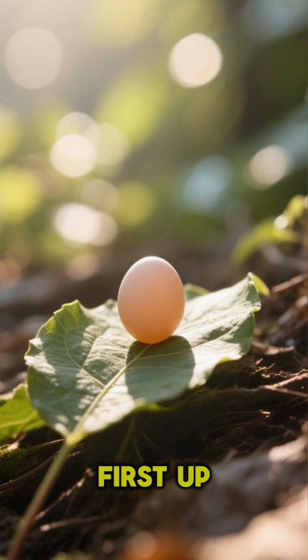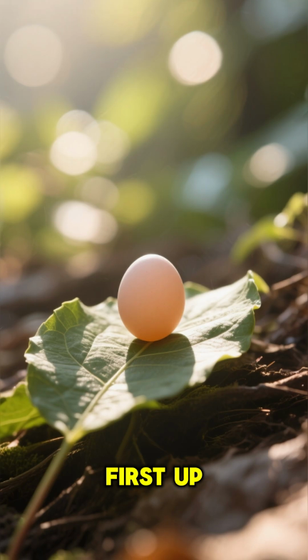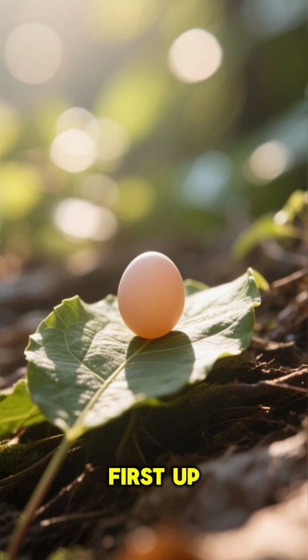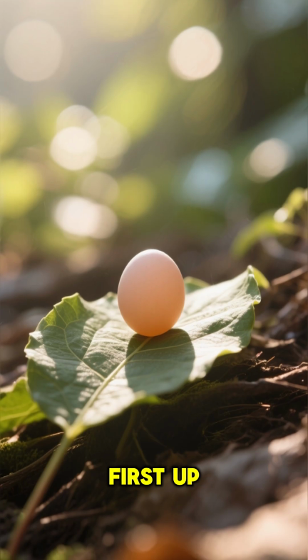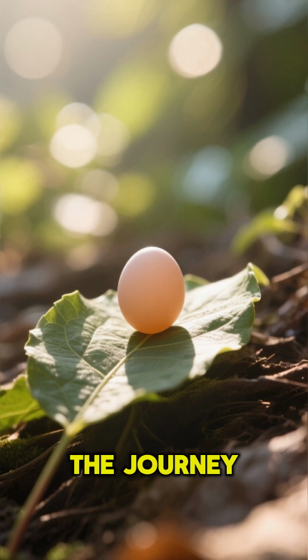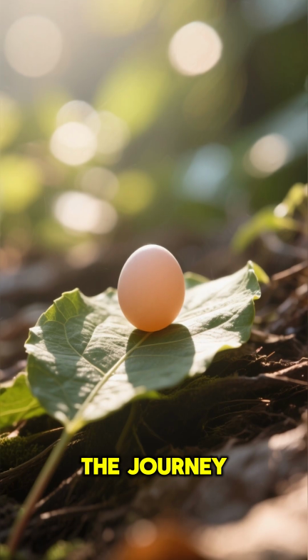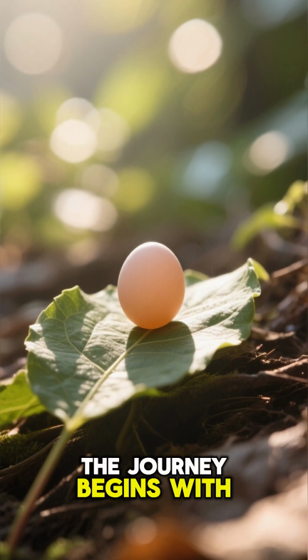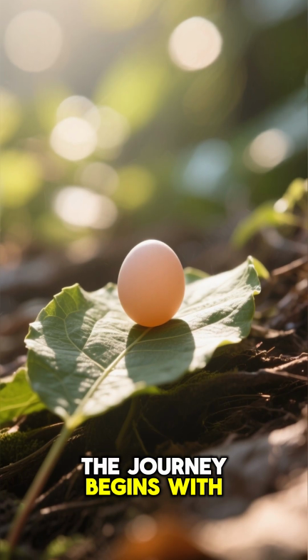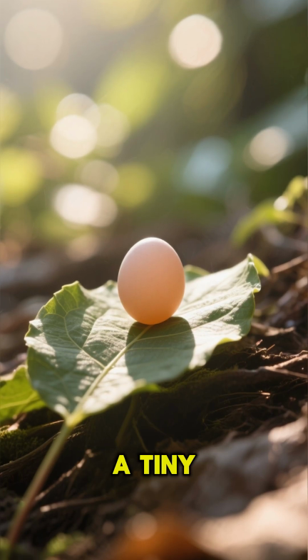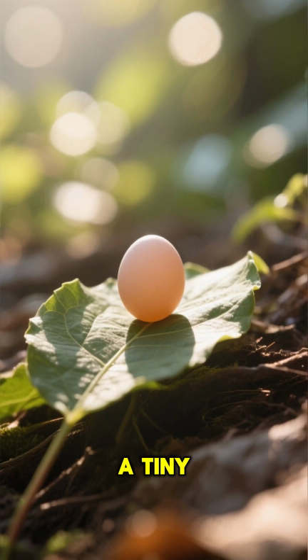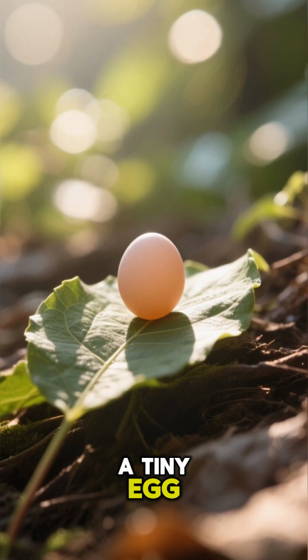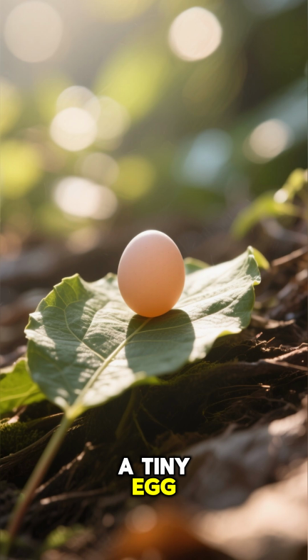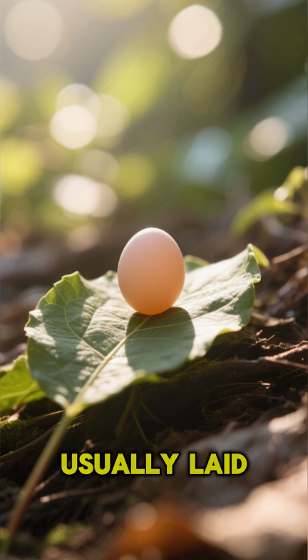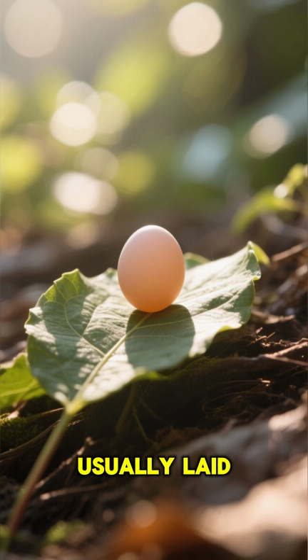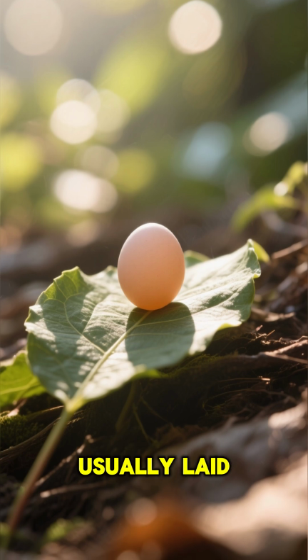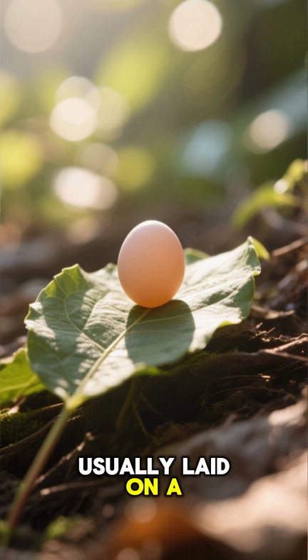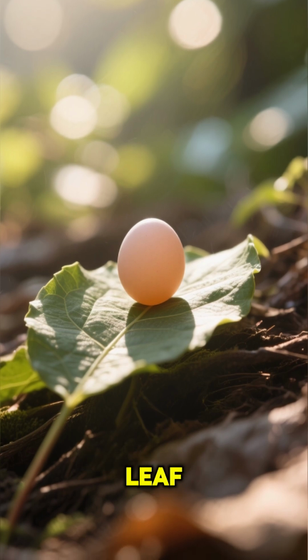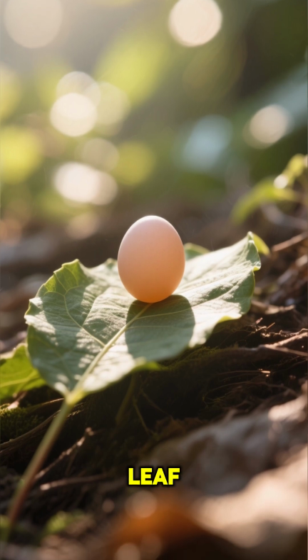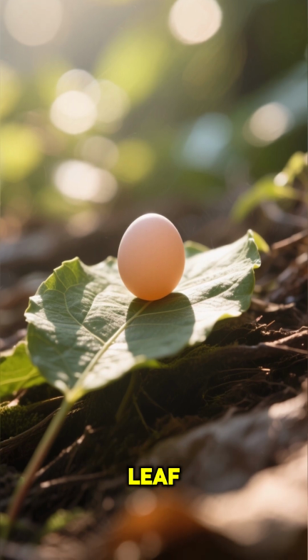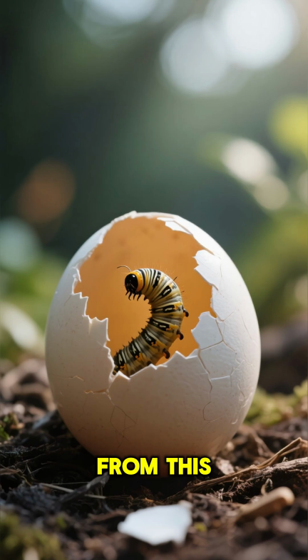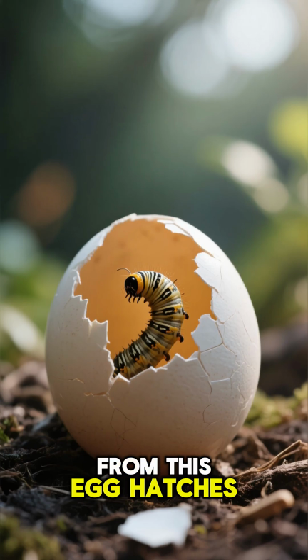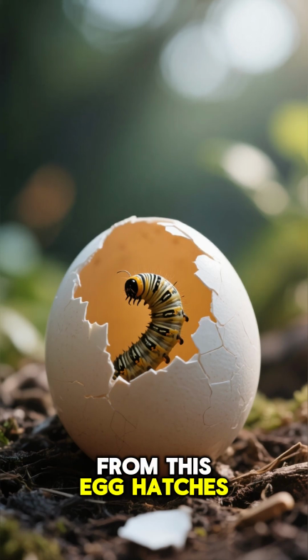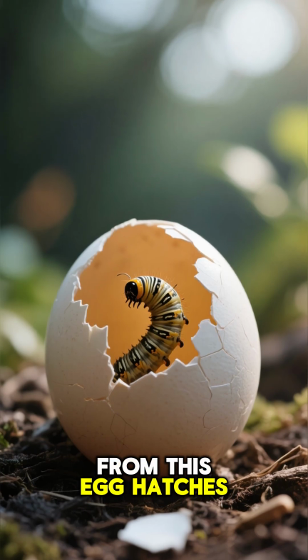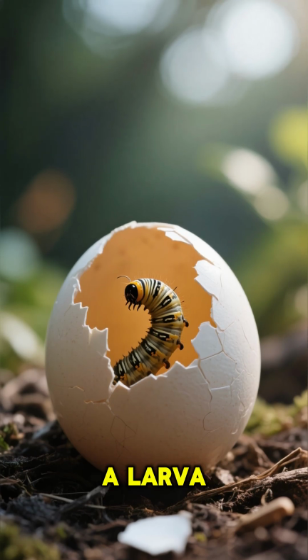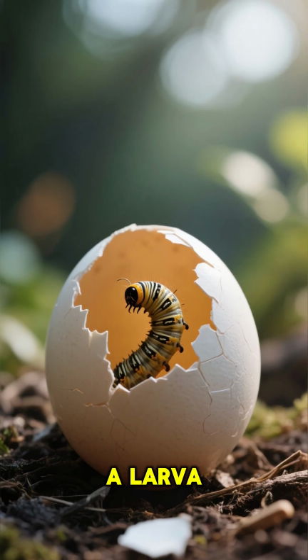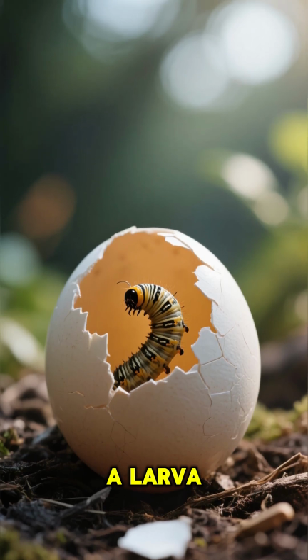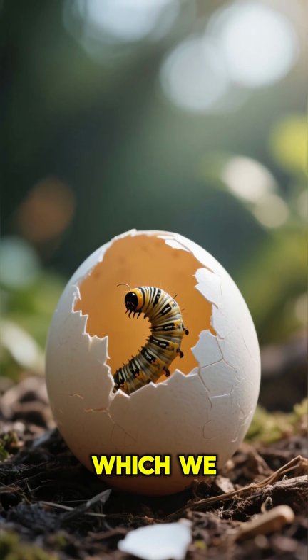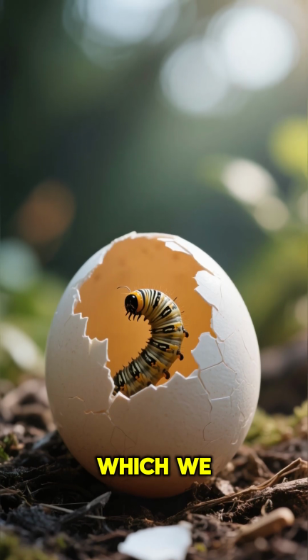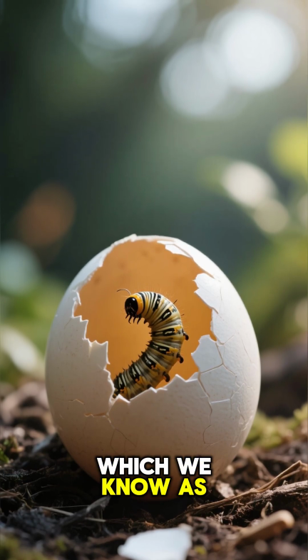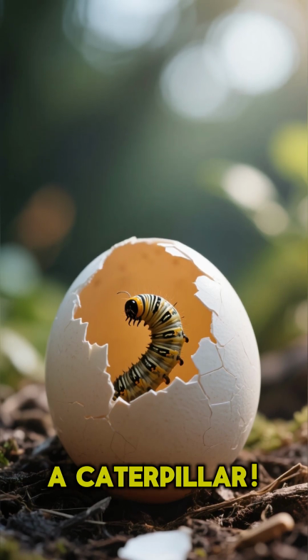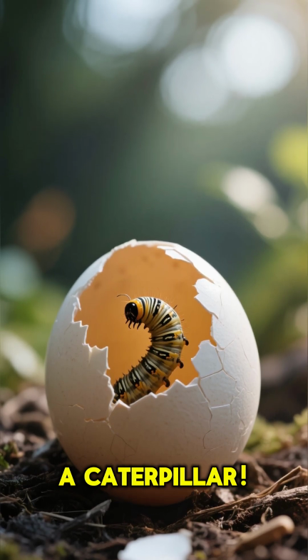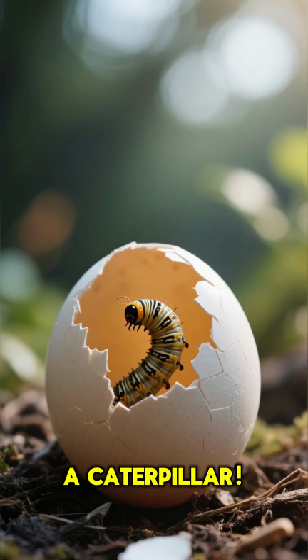First up, the journey begins with a tiny egg, usually laid on a leaf. From this egg hatches a larva, which we know as a caterpillar.